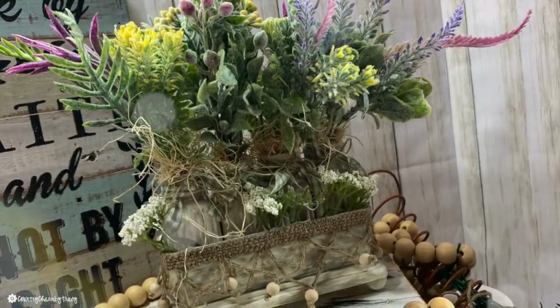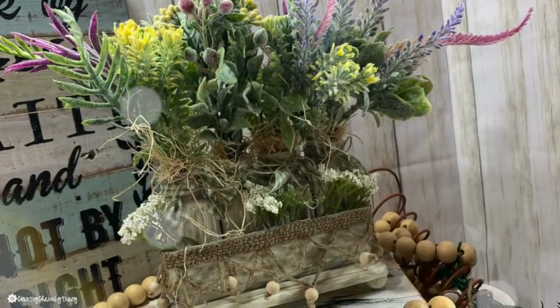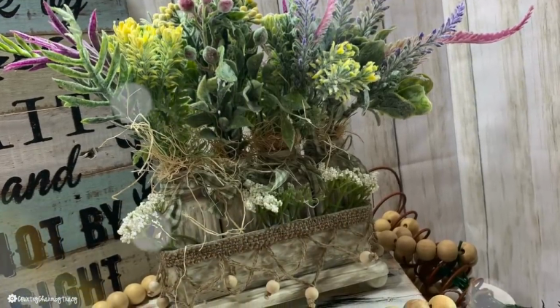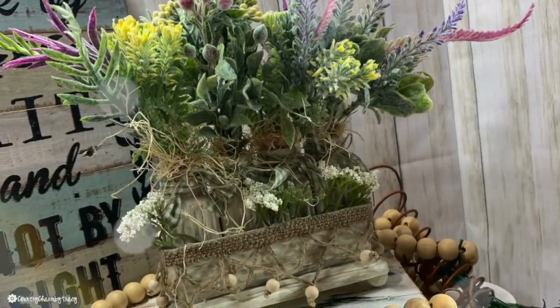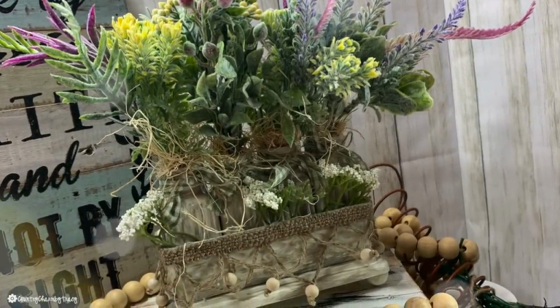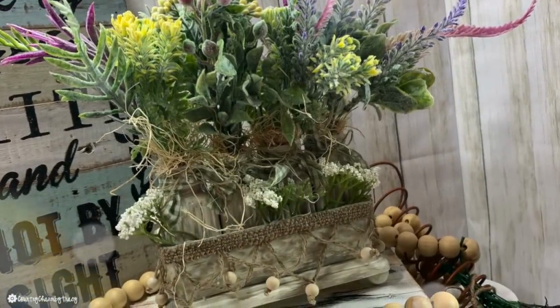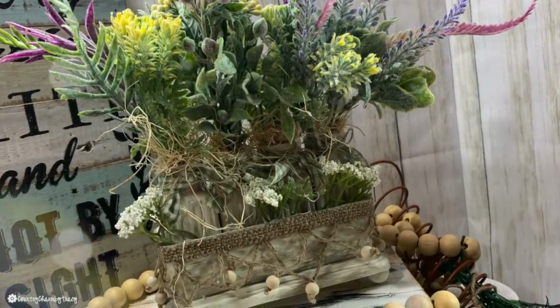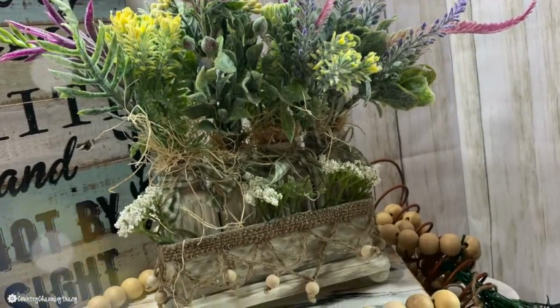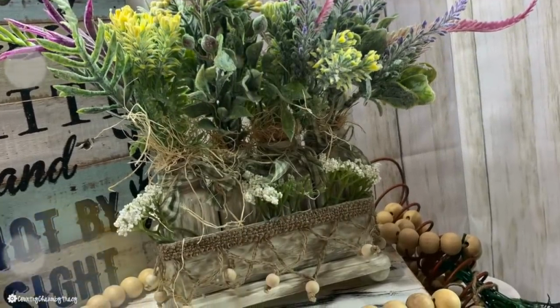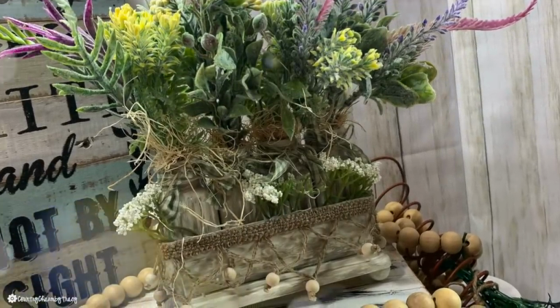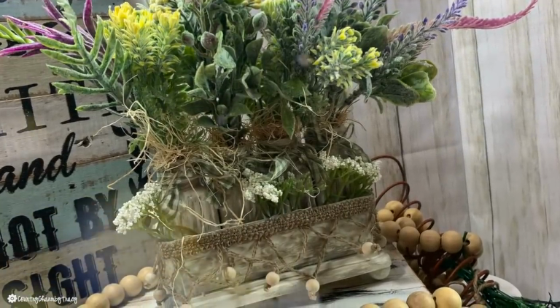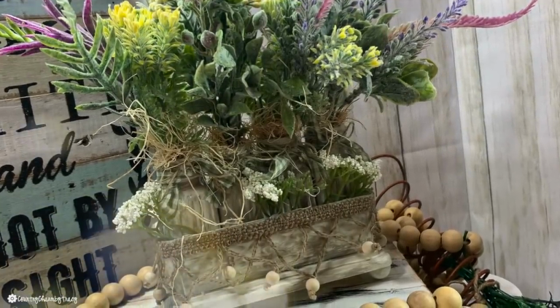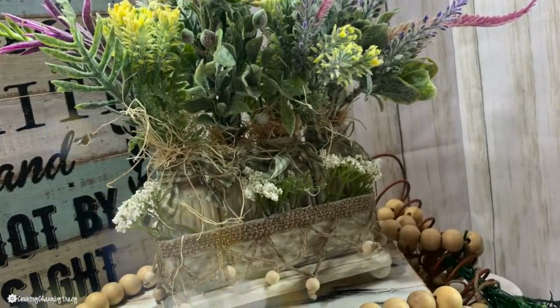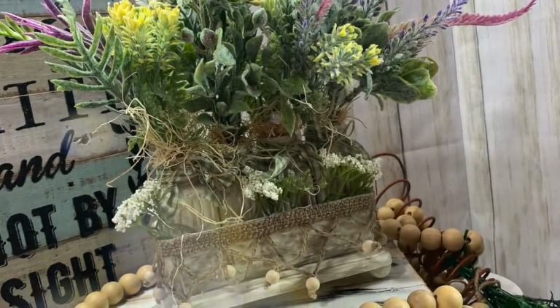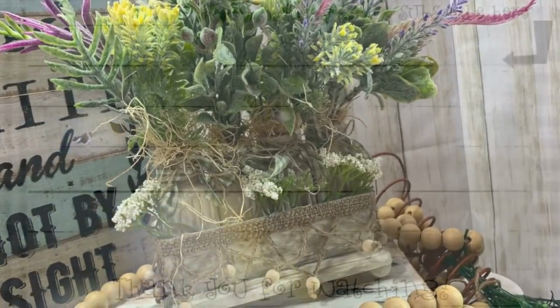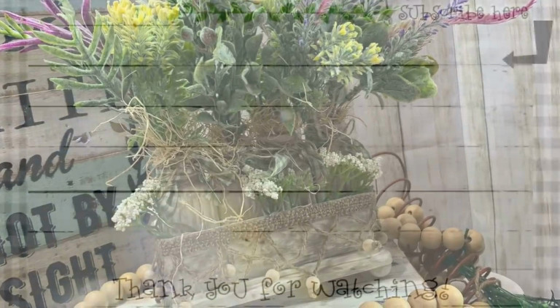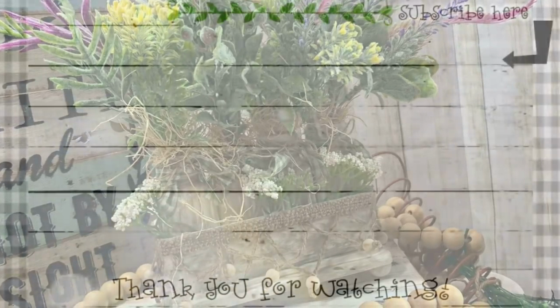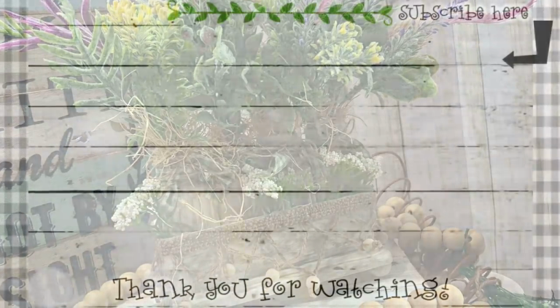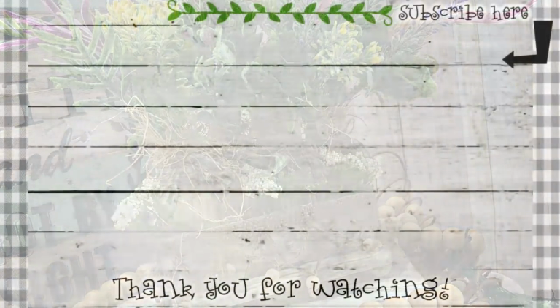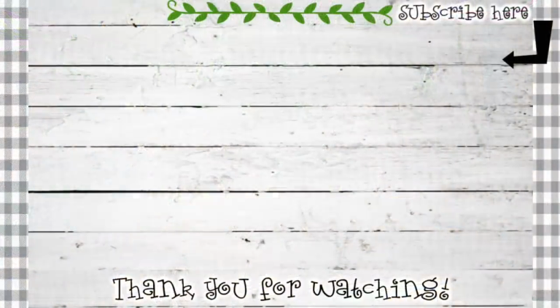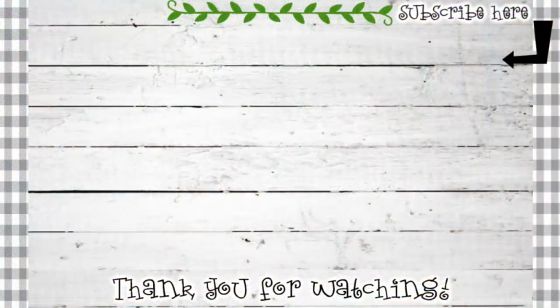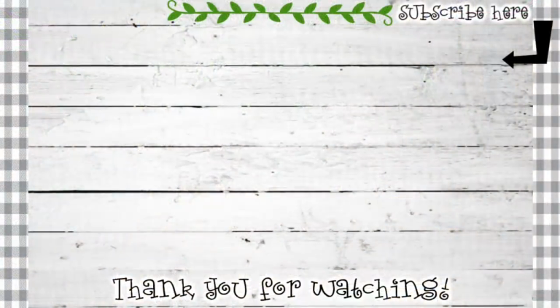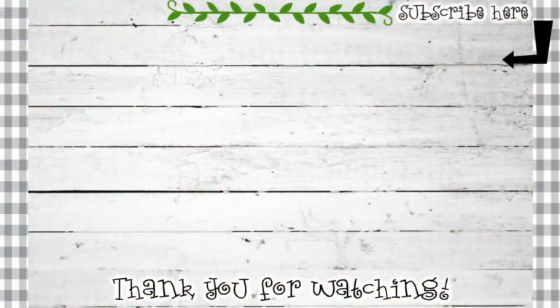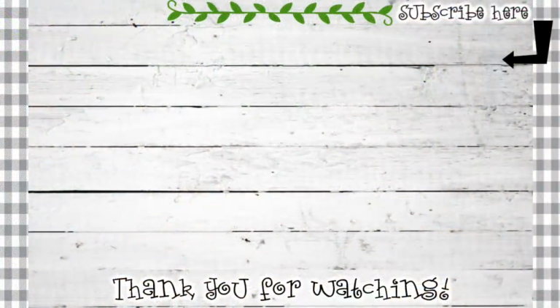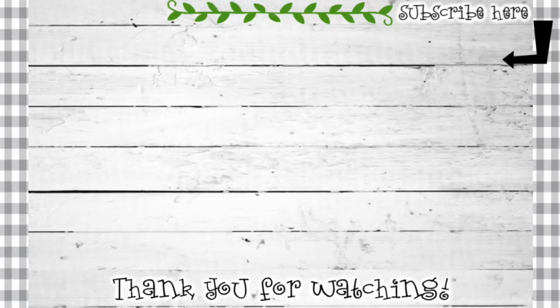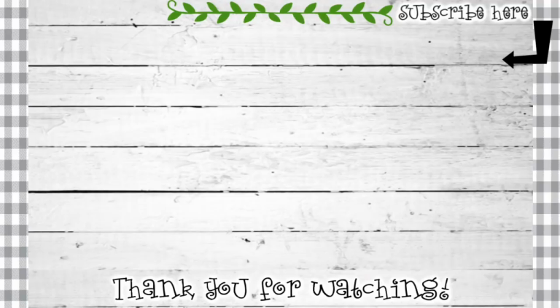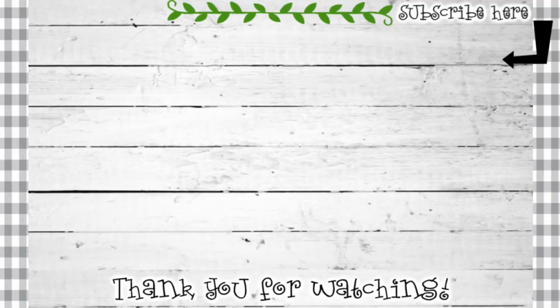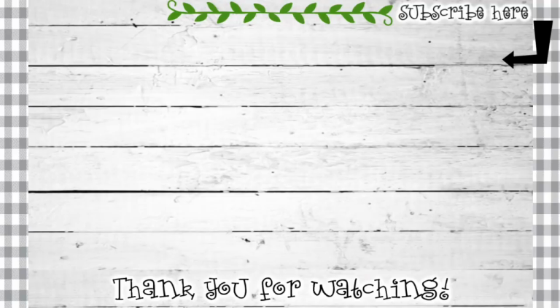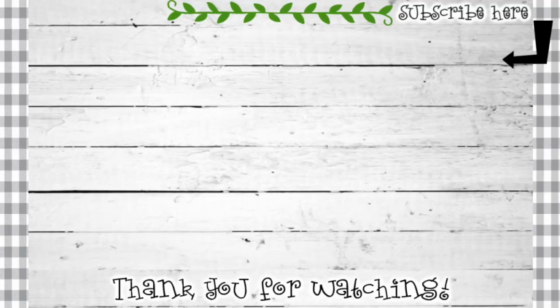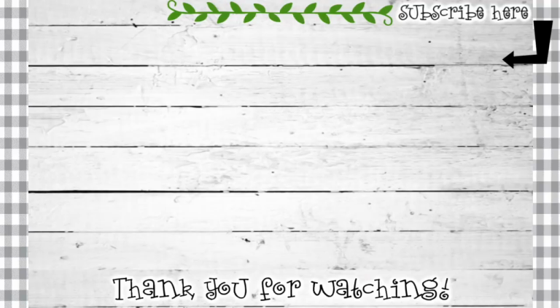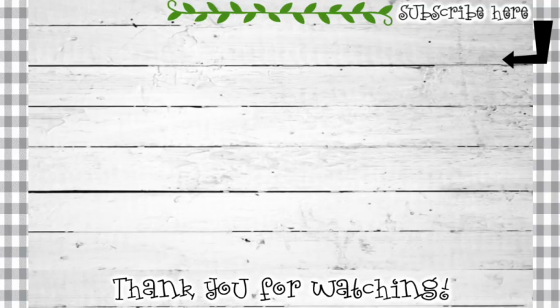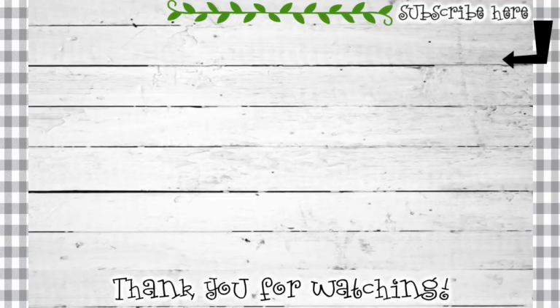Thank you for your positive support. God bless.